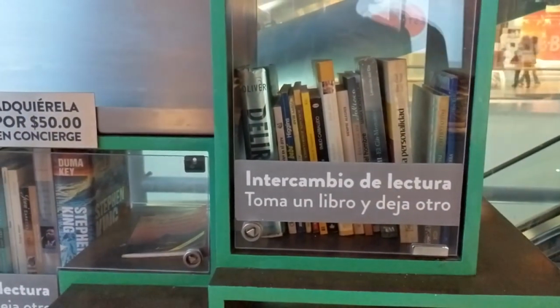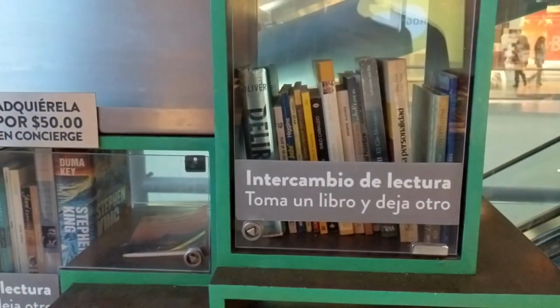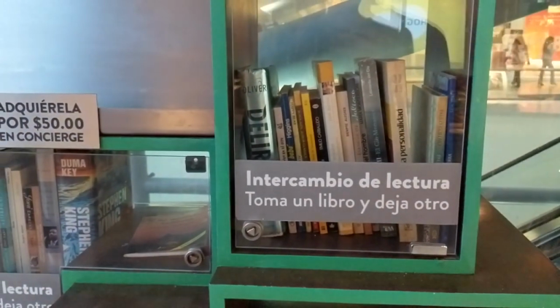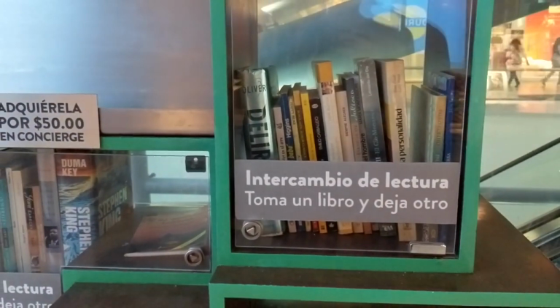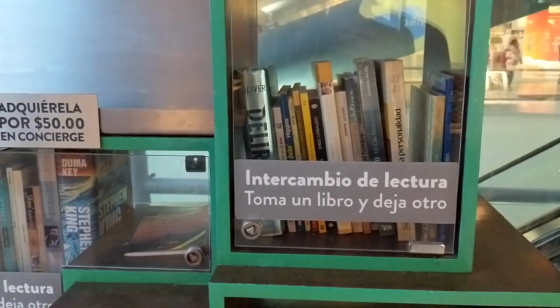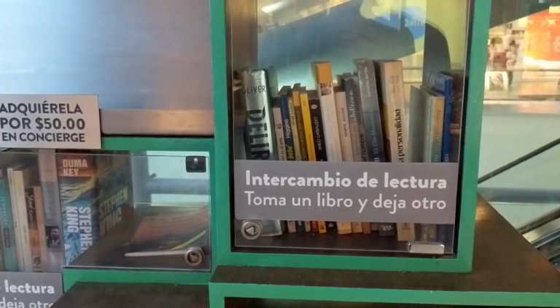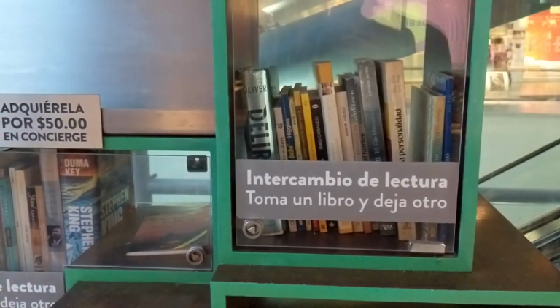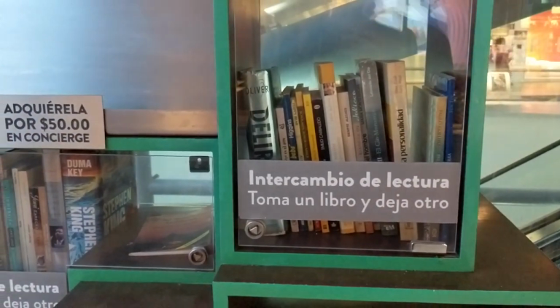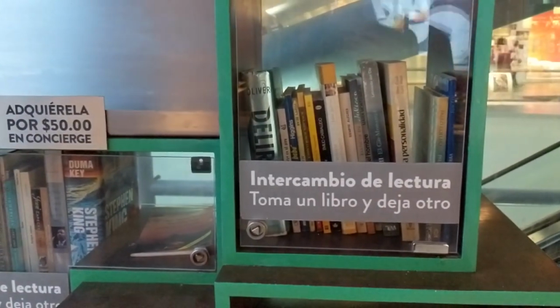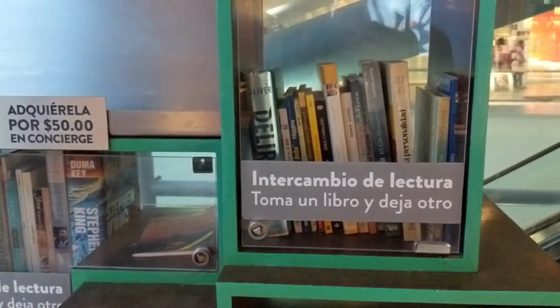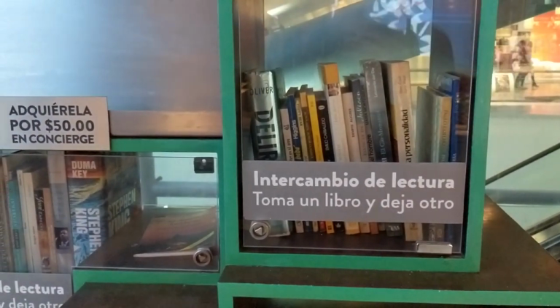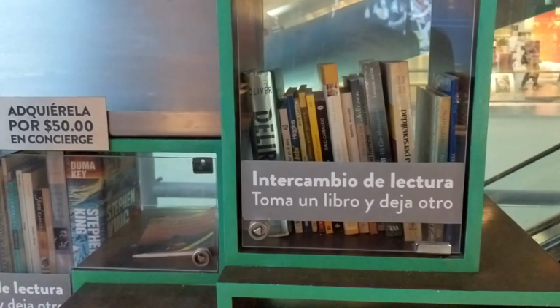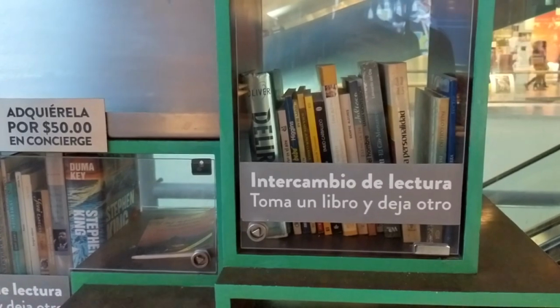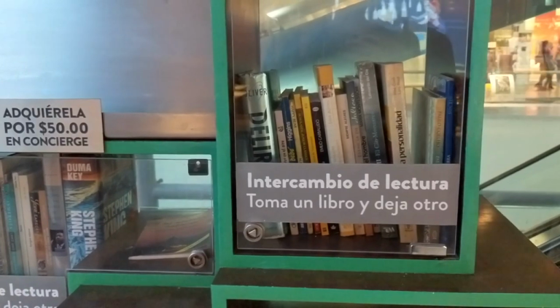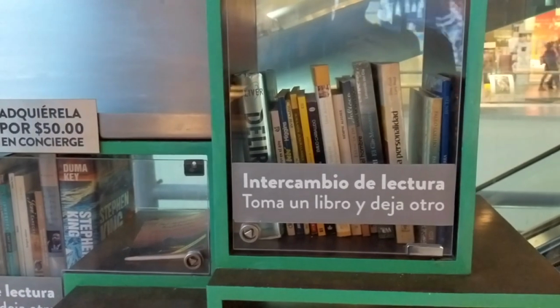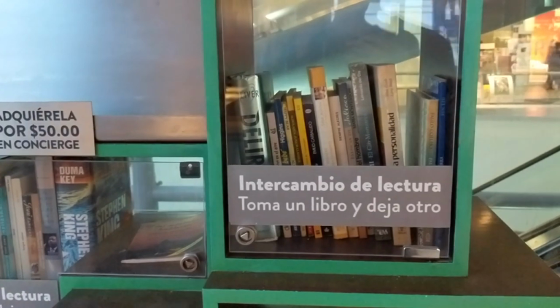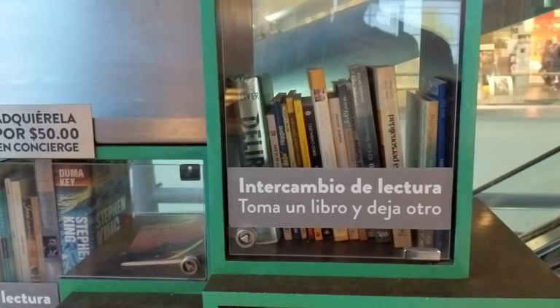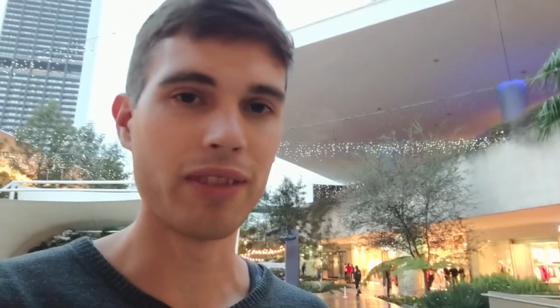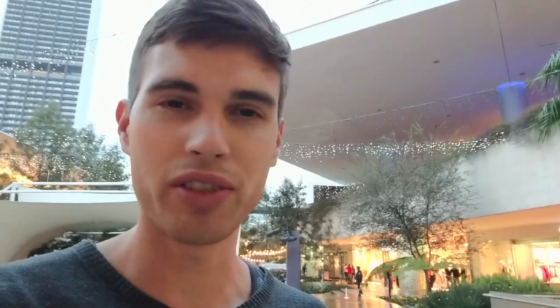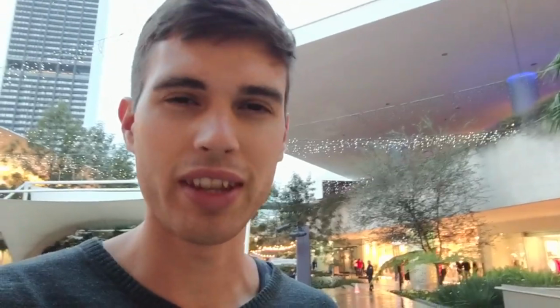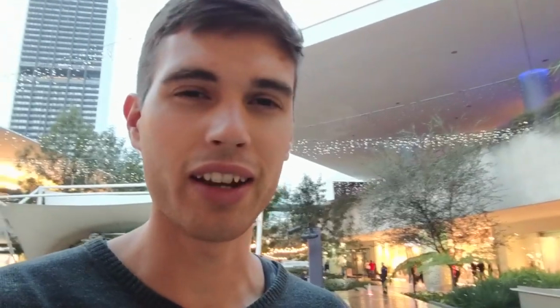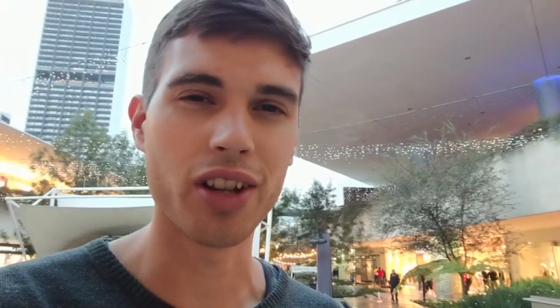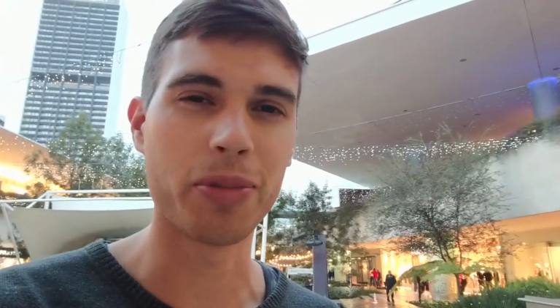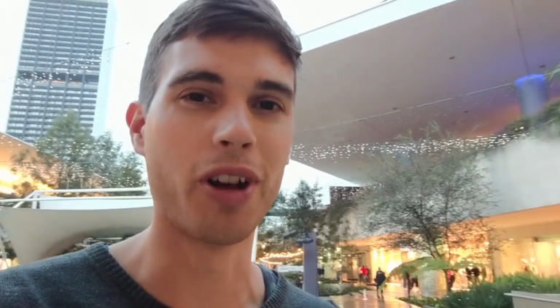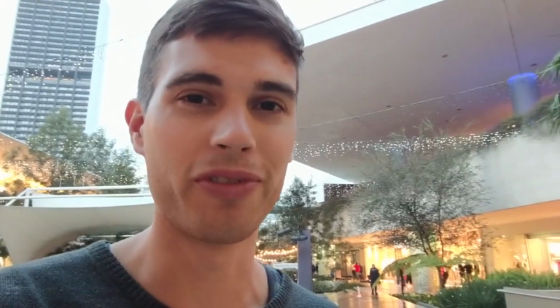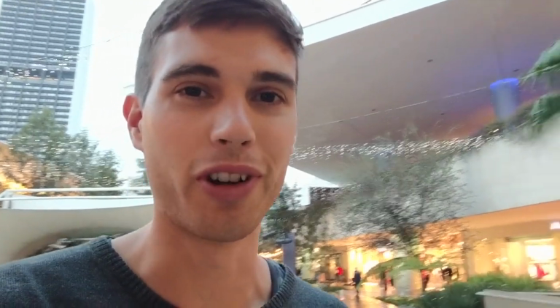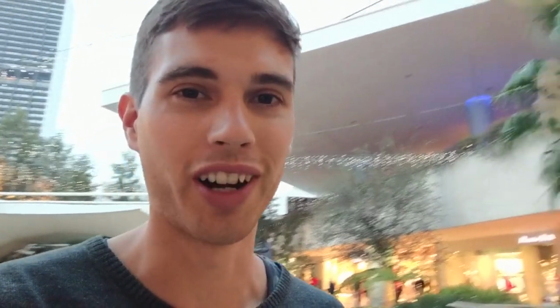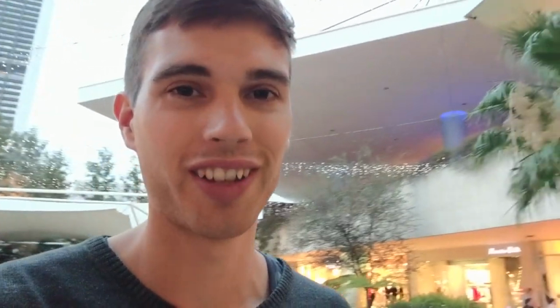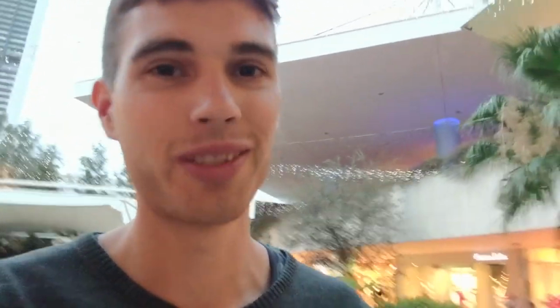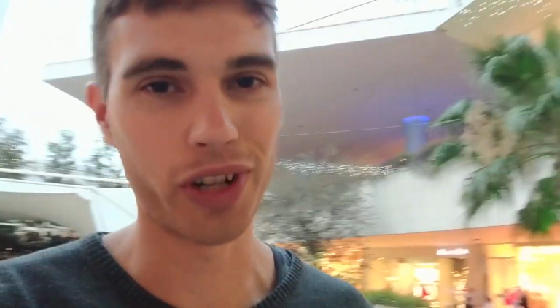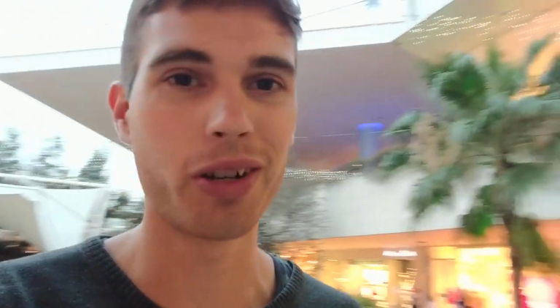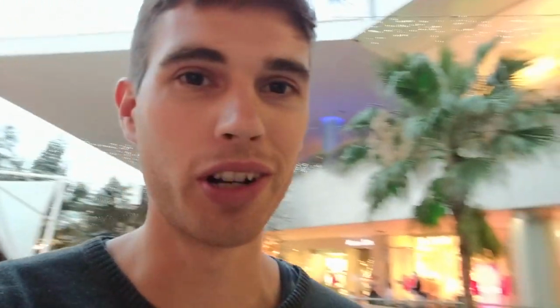I think that says you can leave a book and take a book. I've never seen that at a shopping mall before — pretty cool.